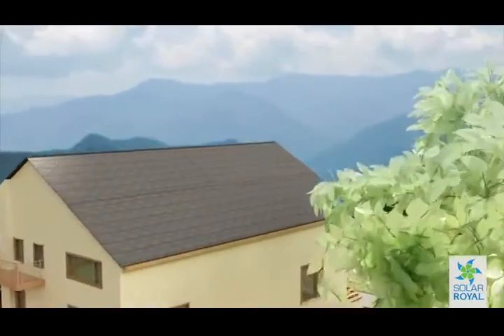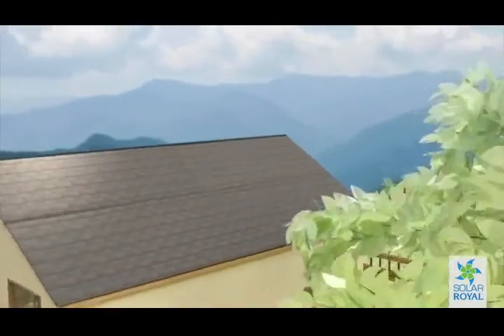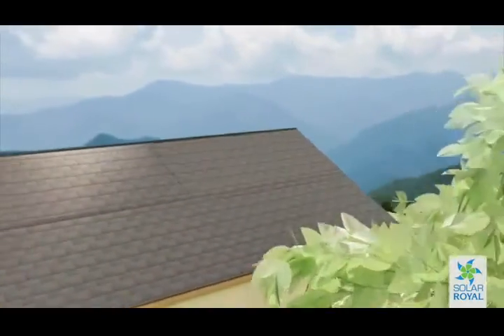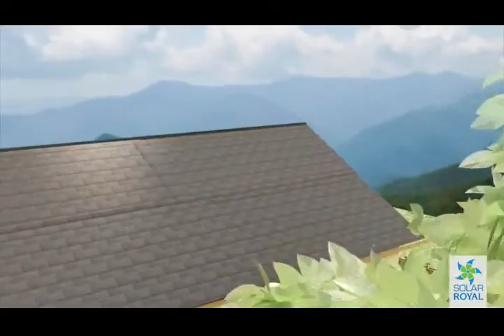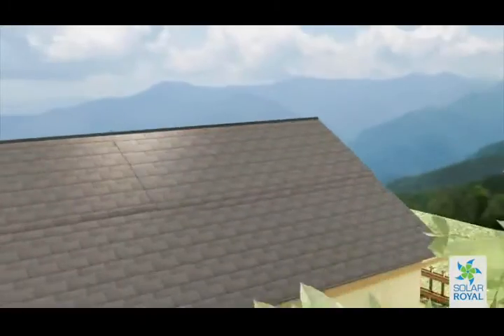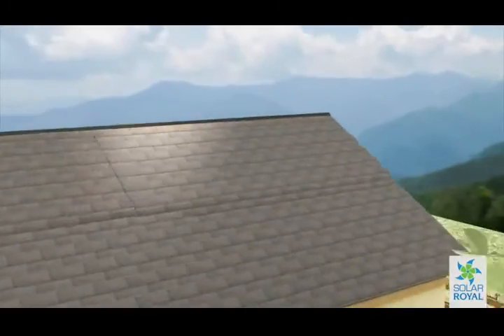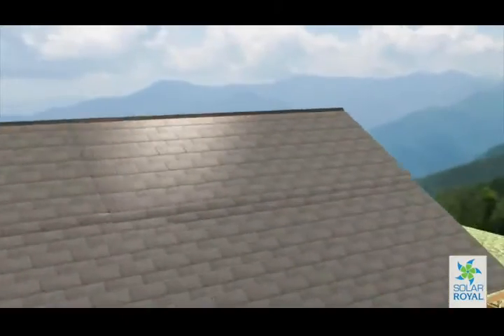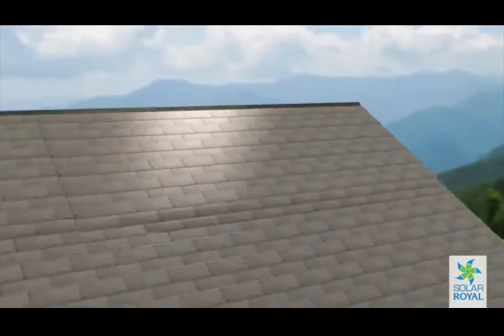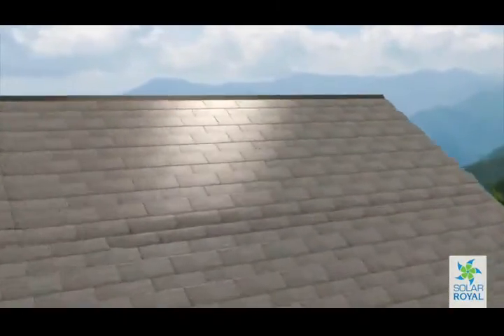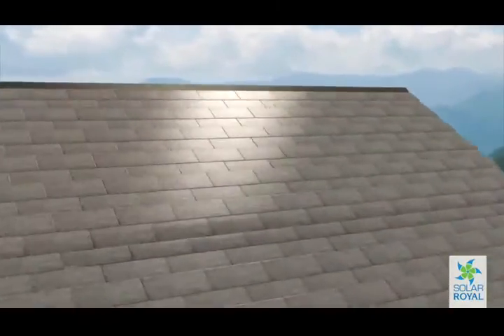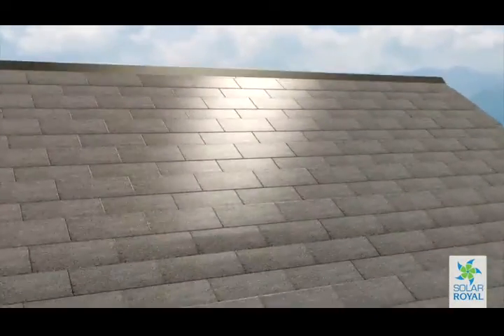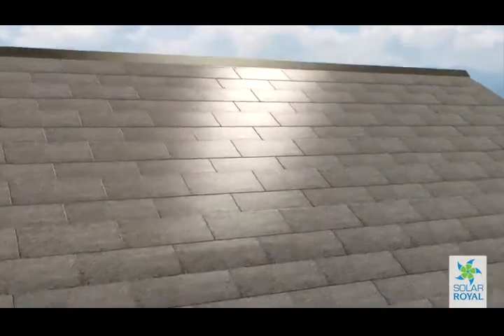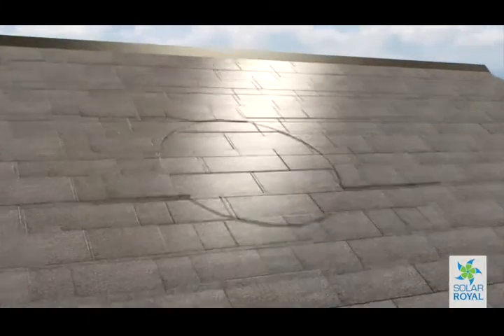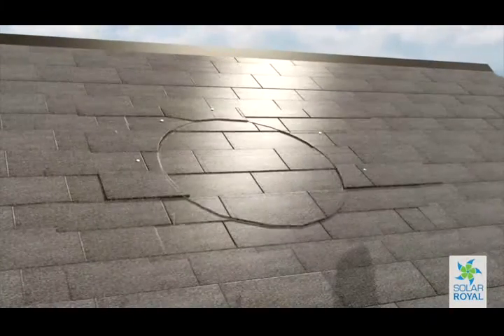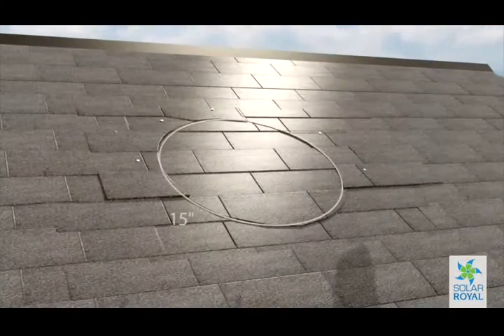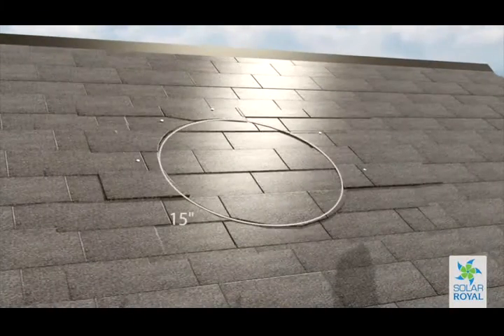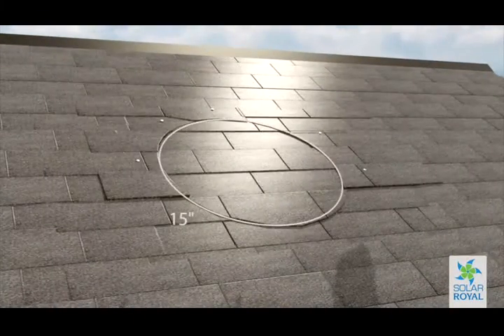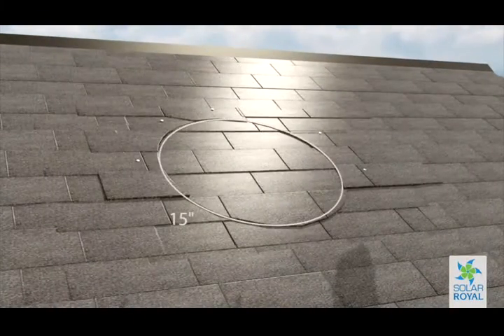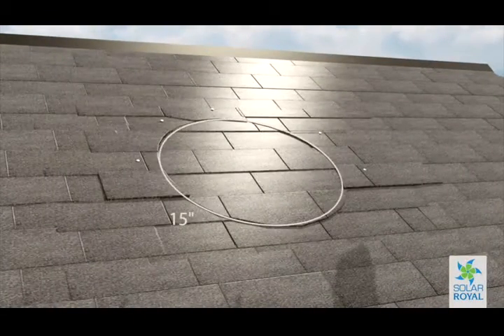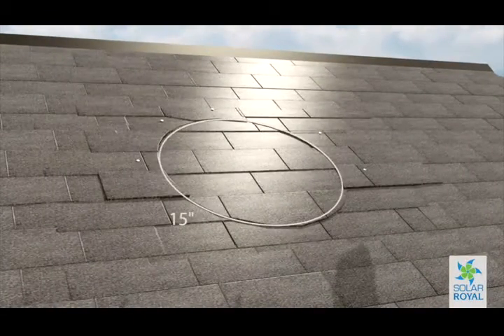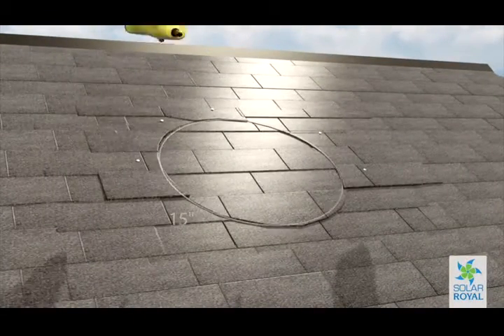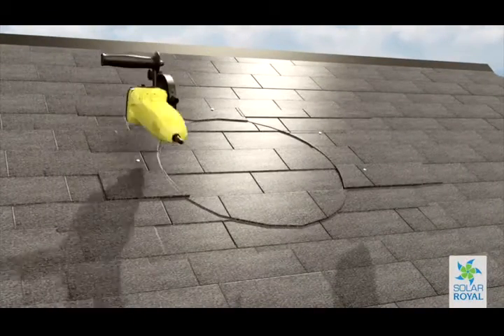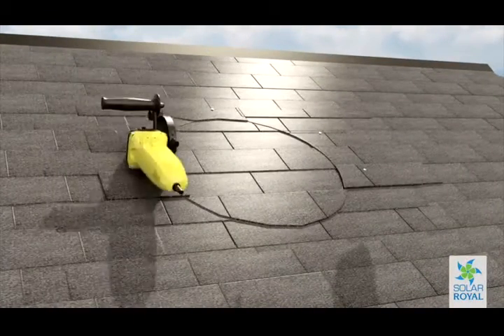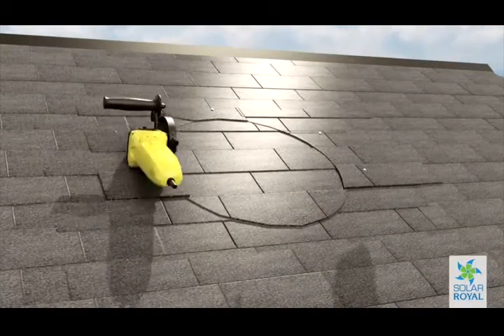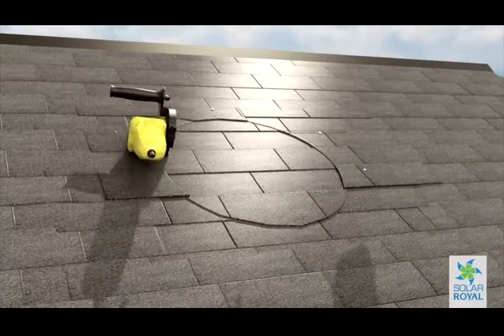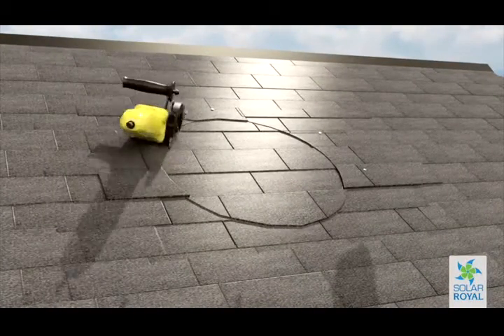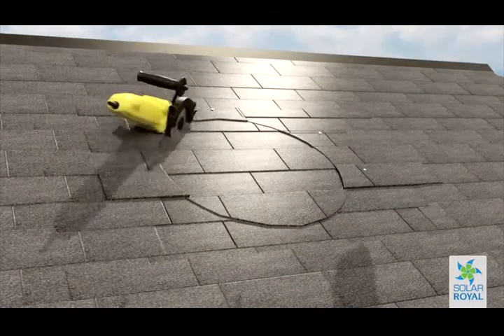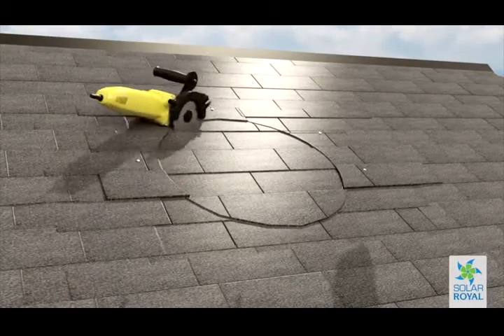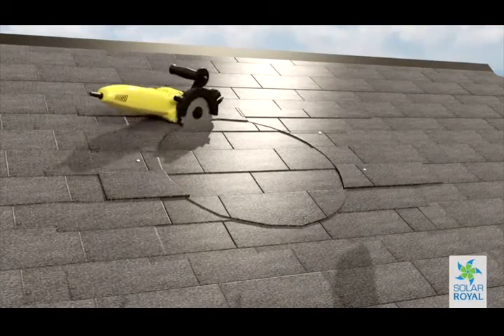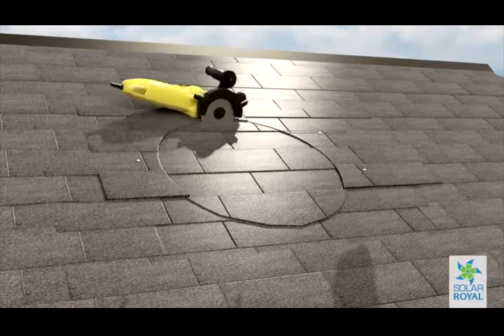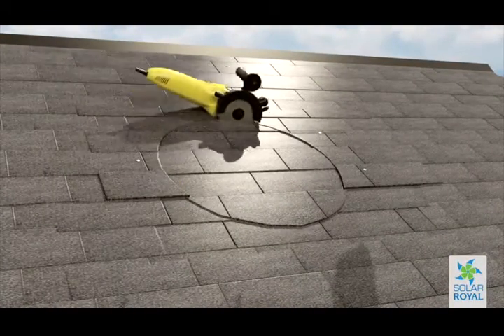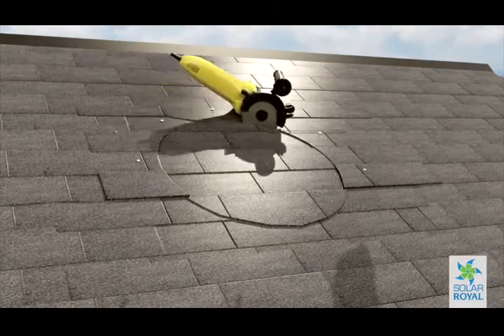First, determine the optimal installation location and measure out a 15-inch hole to be cut out.